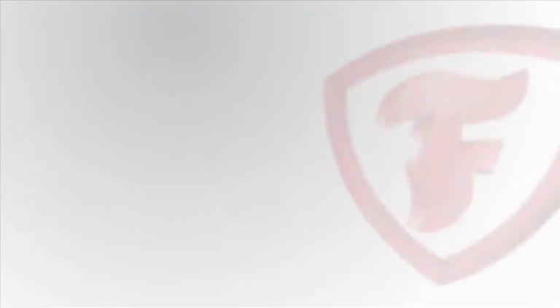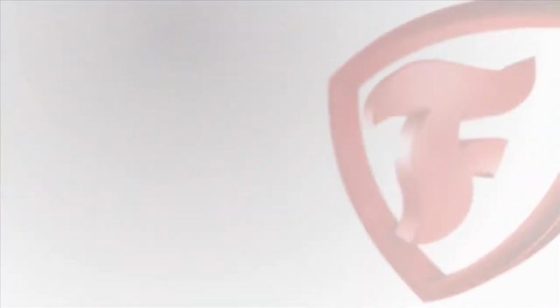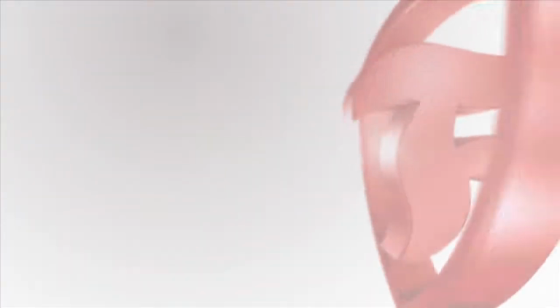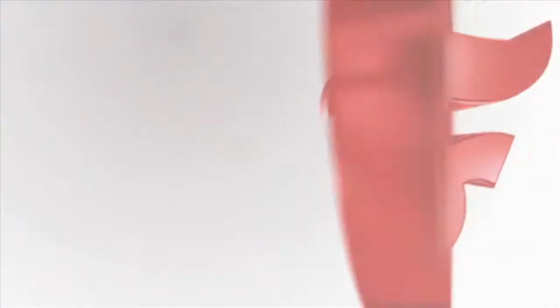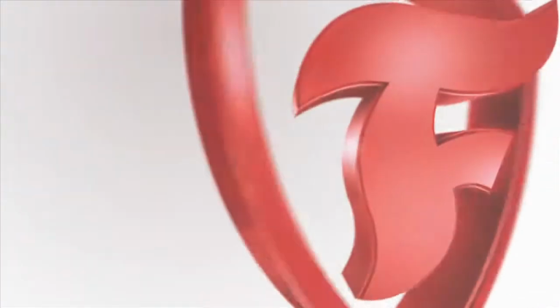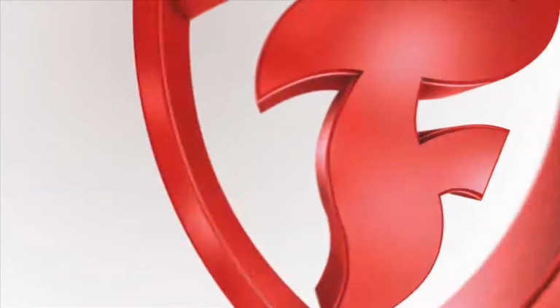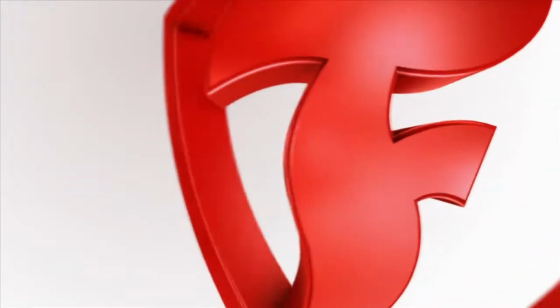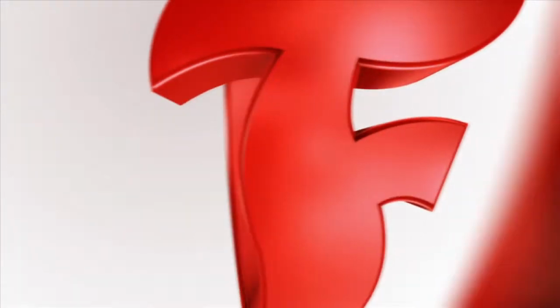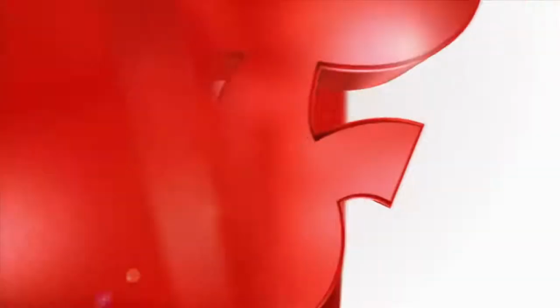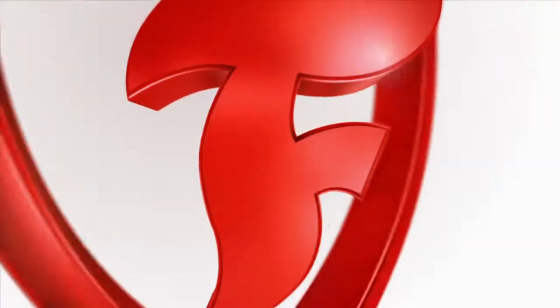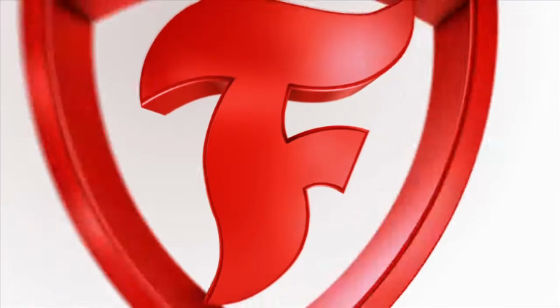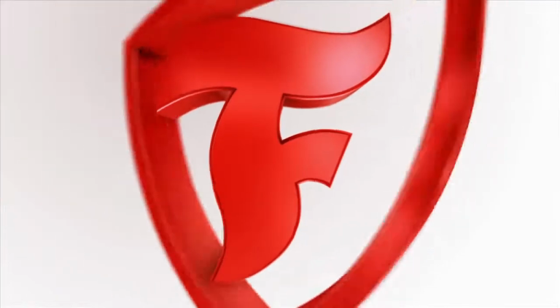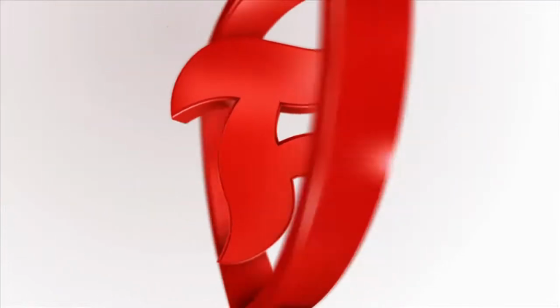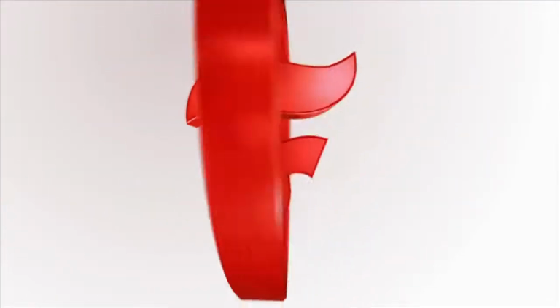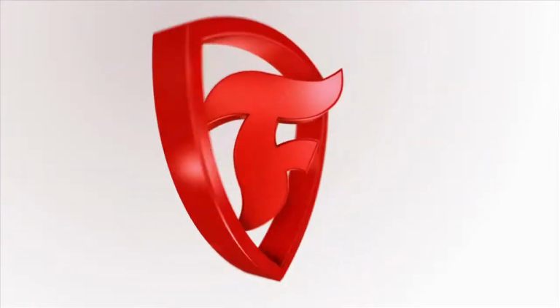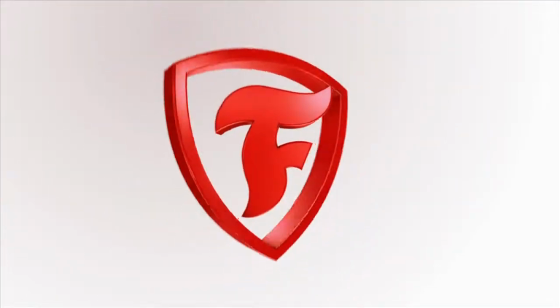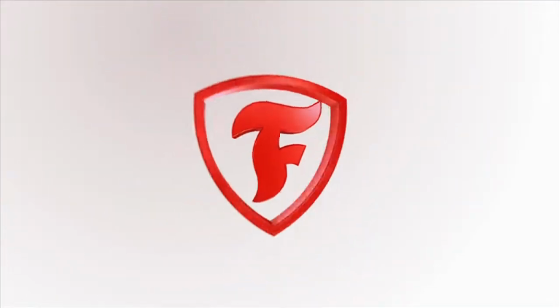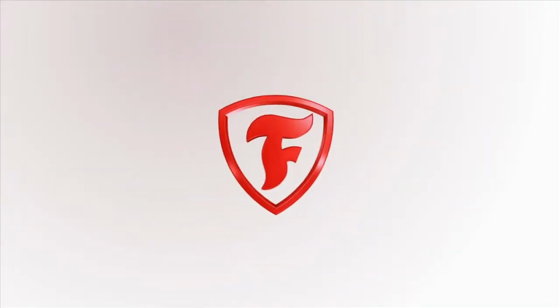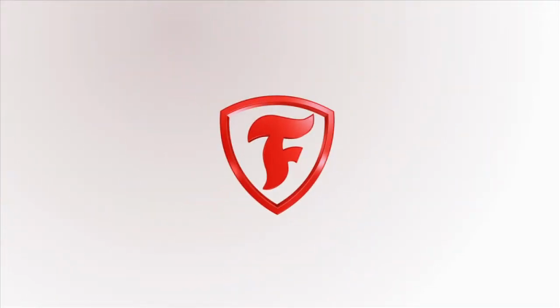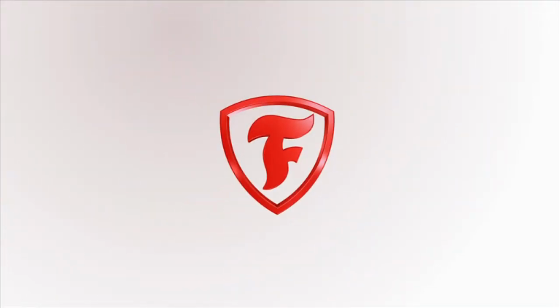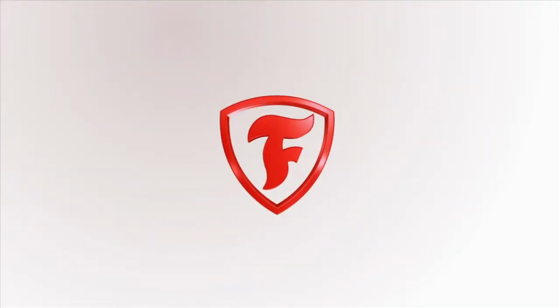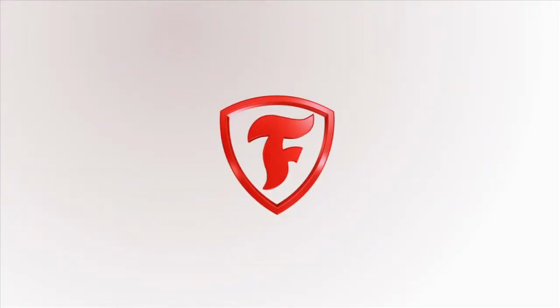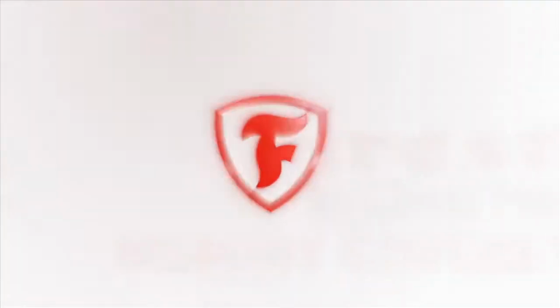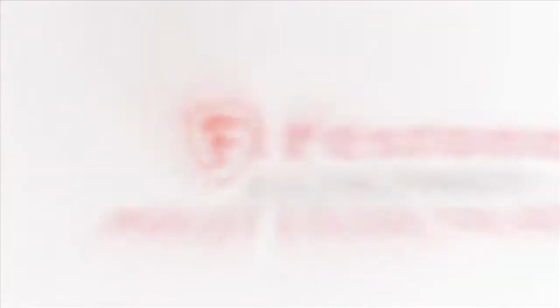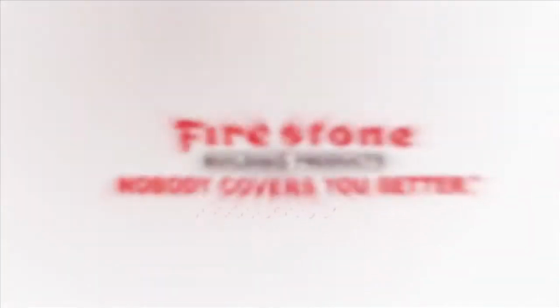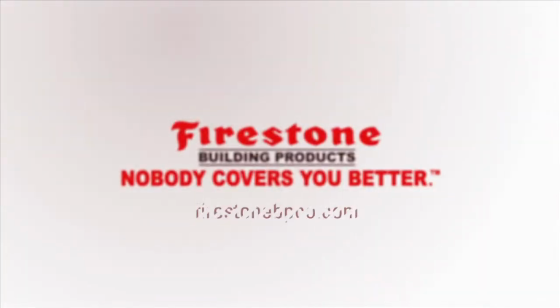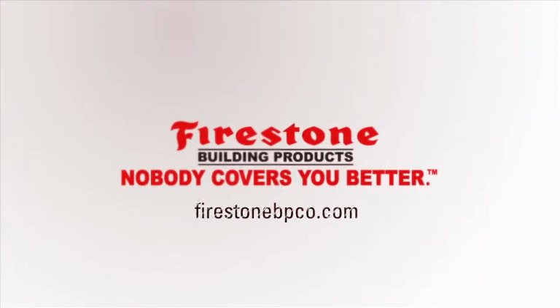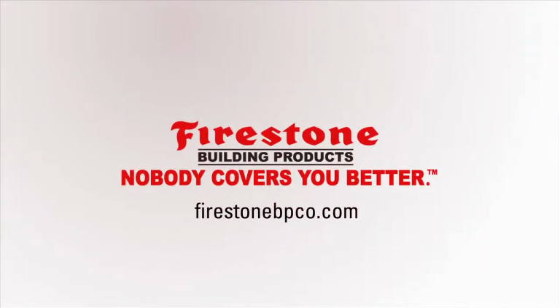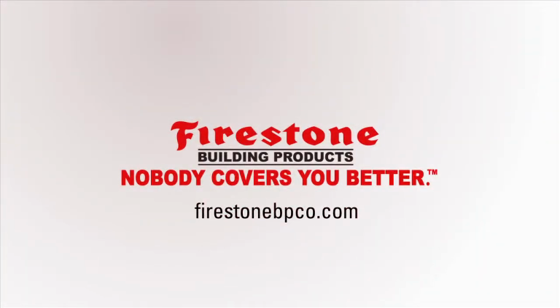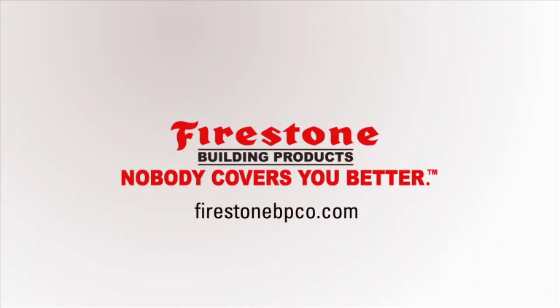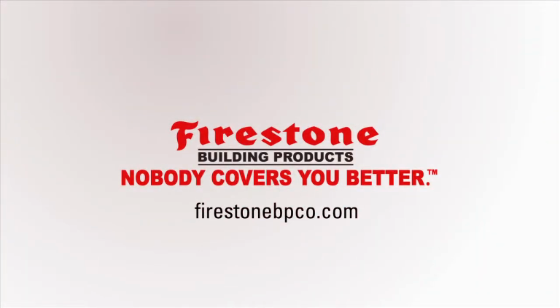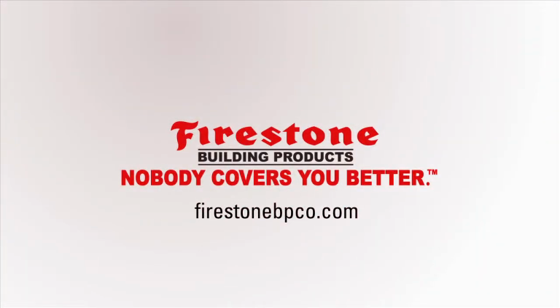Firestone Building Products. Nobody covers you better. From roots to rooftops.